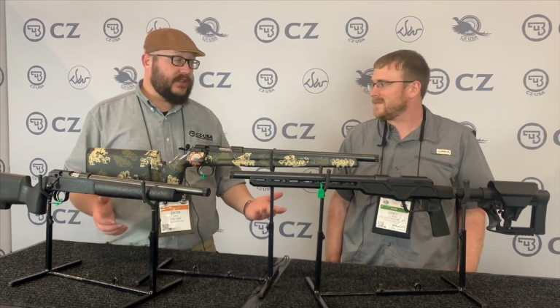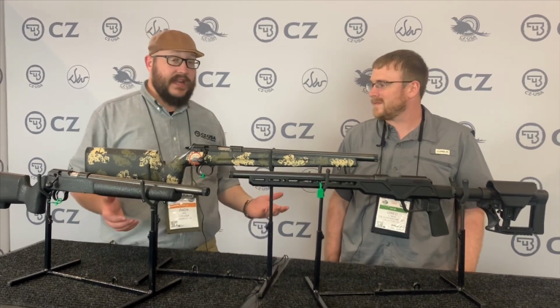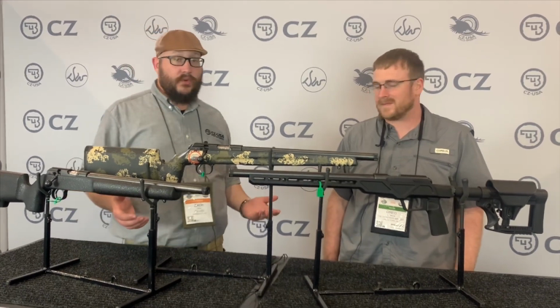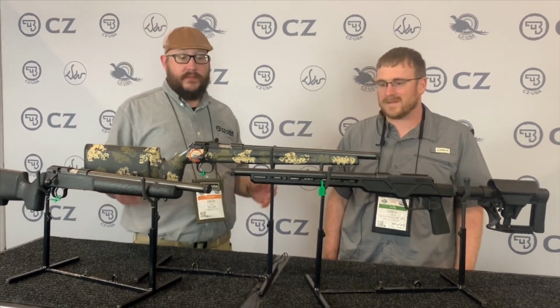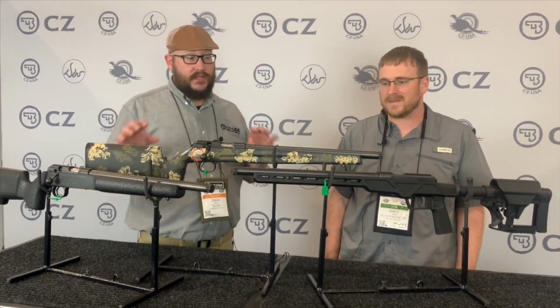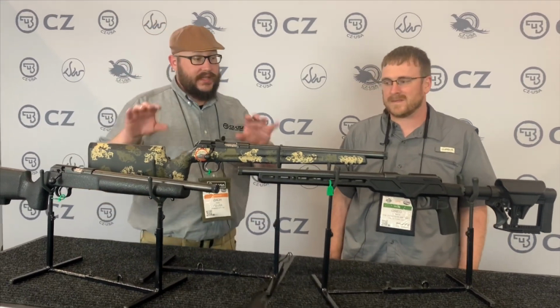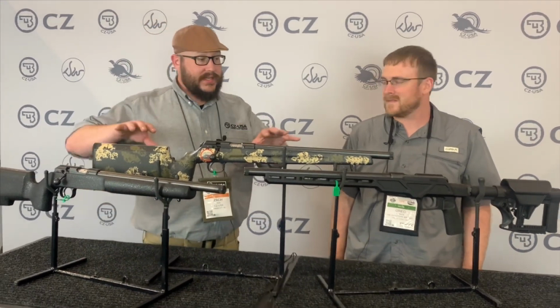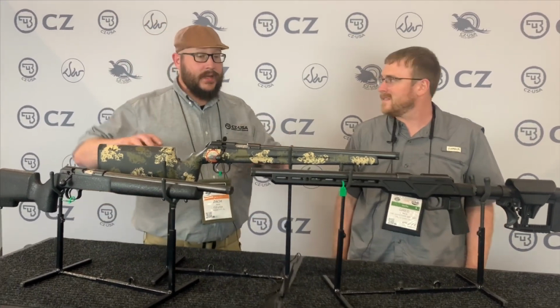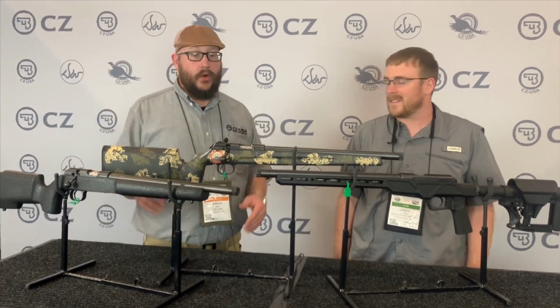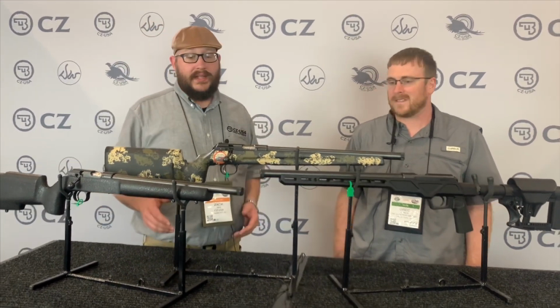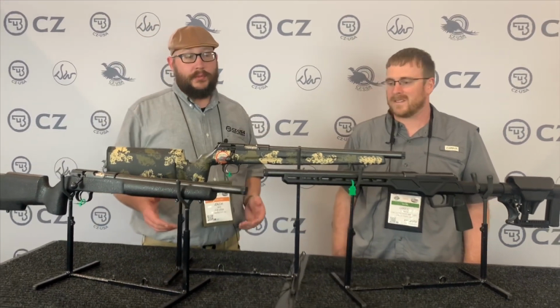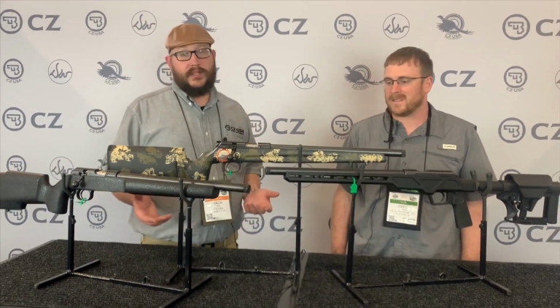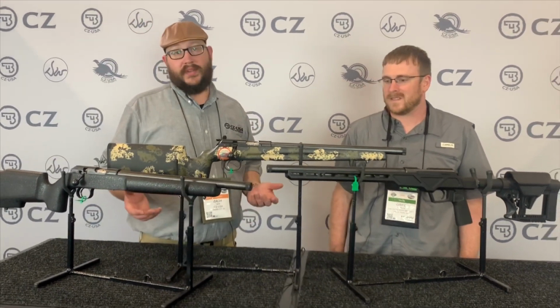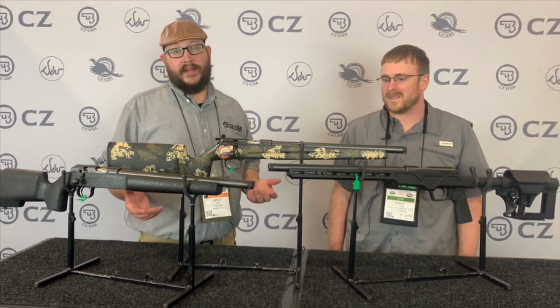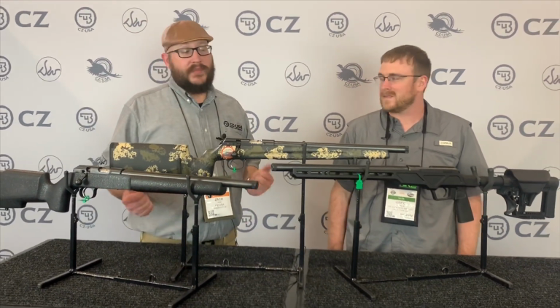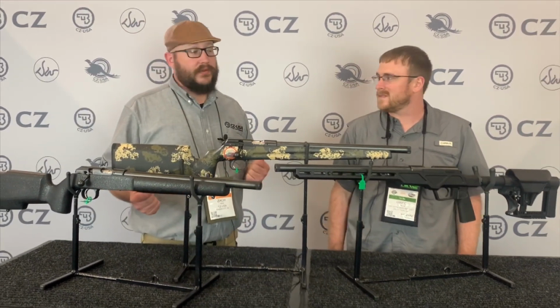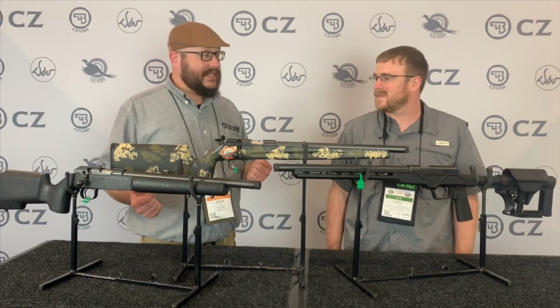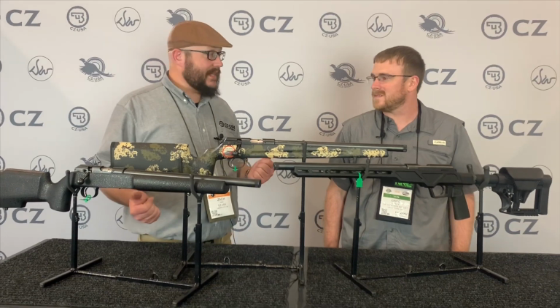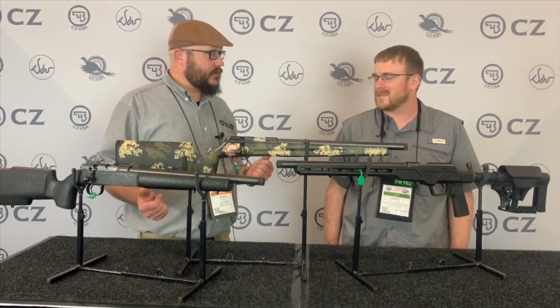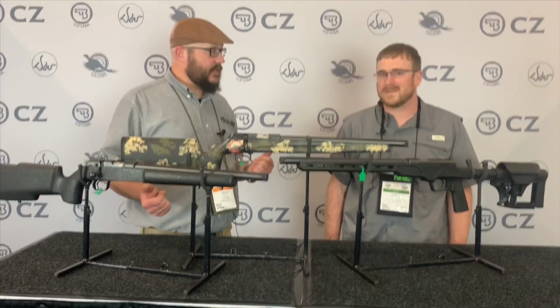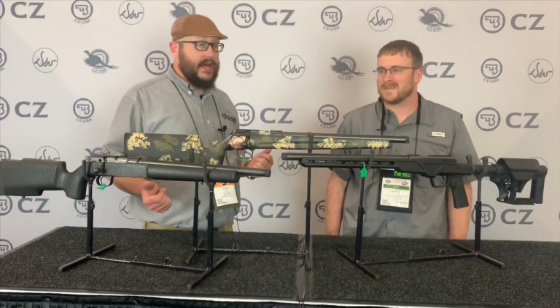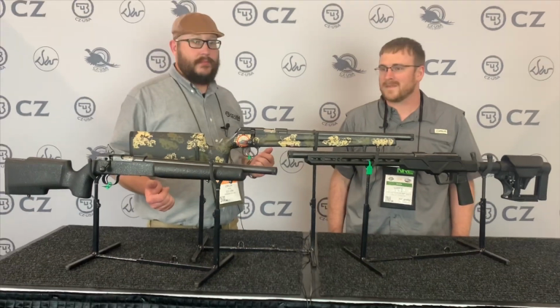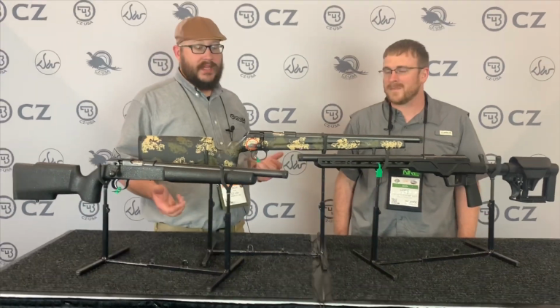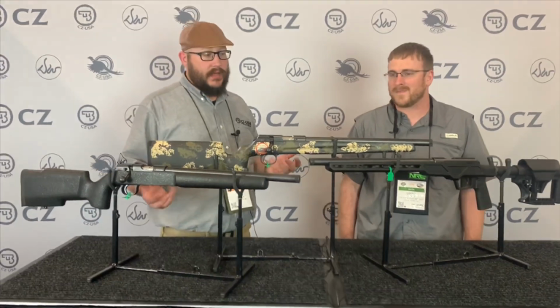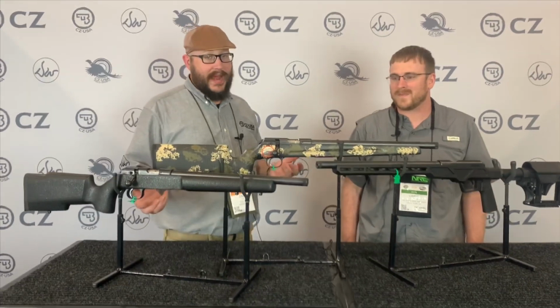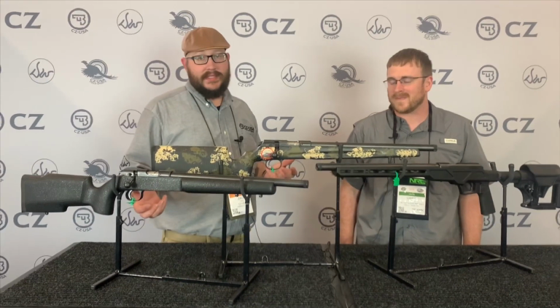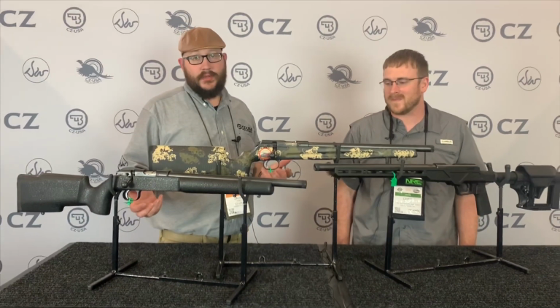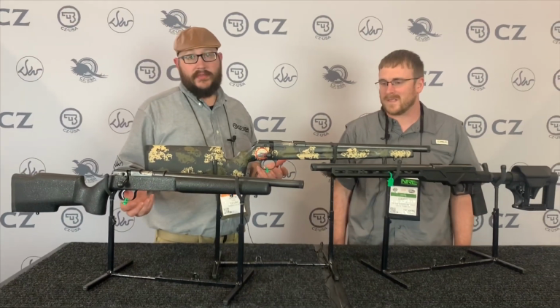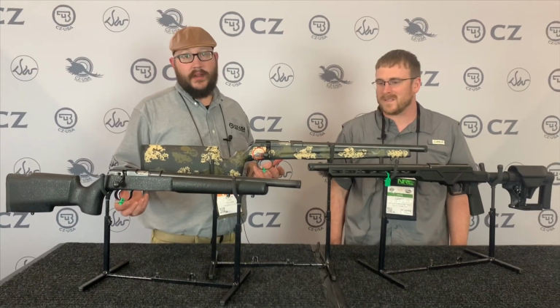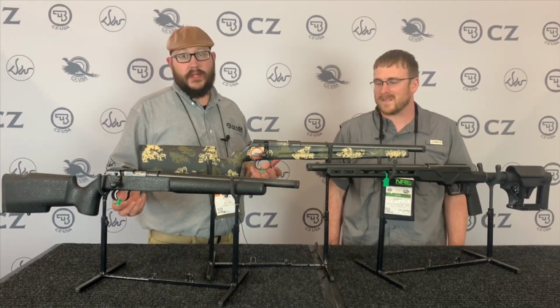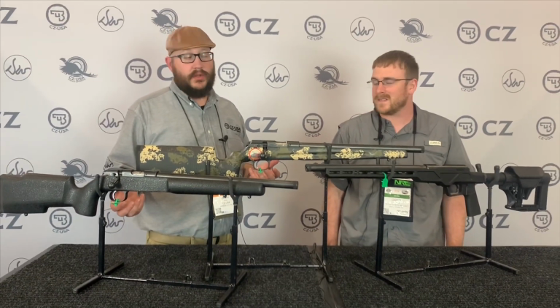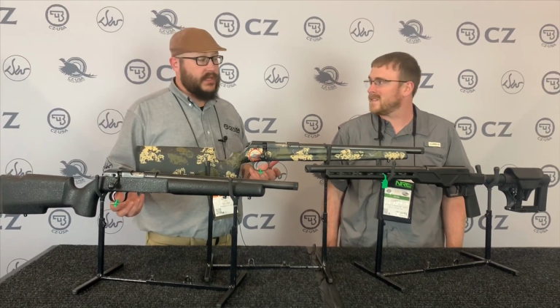If you need any more information on any of these, or any of the other products we've got, head over to CZ-USA.com. Hit us up at CZUSA Firearms on social media.